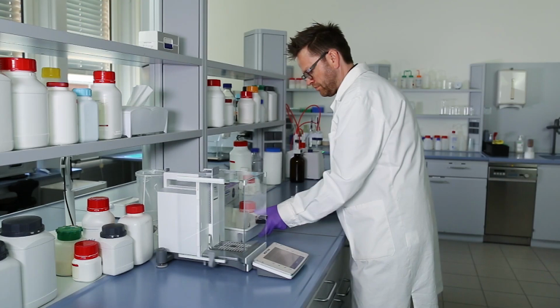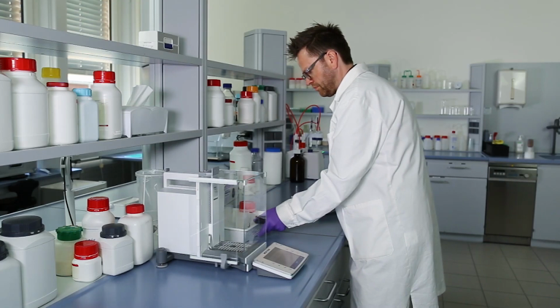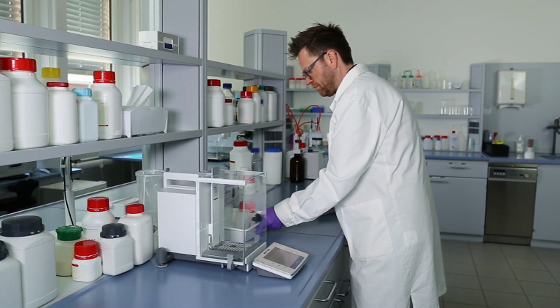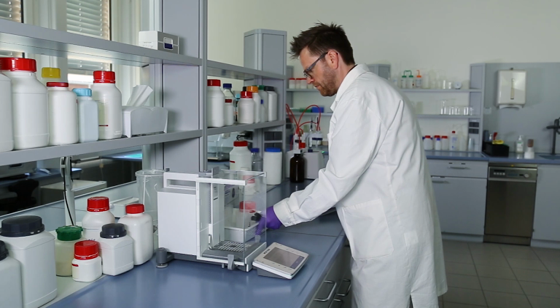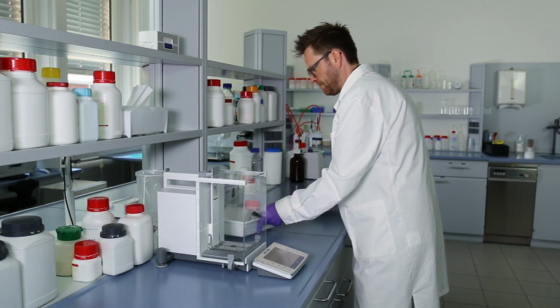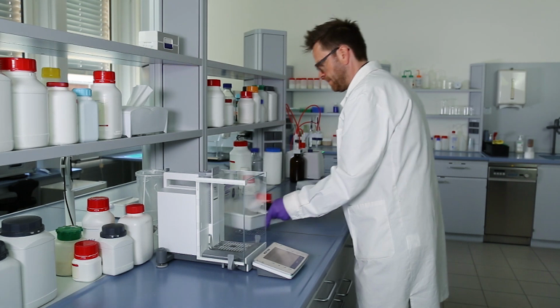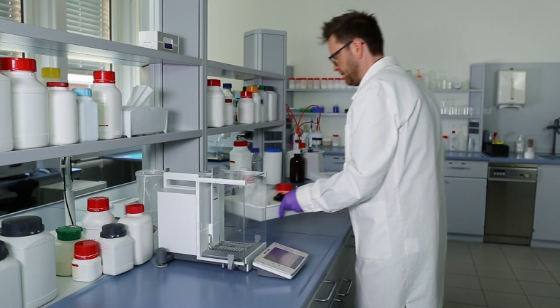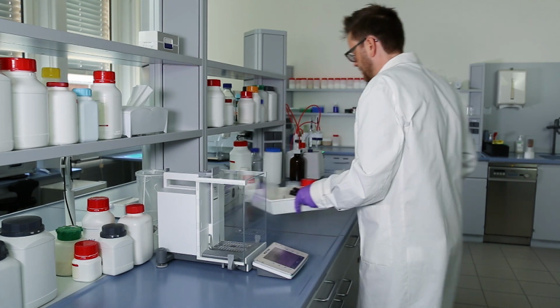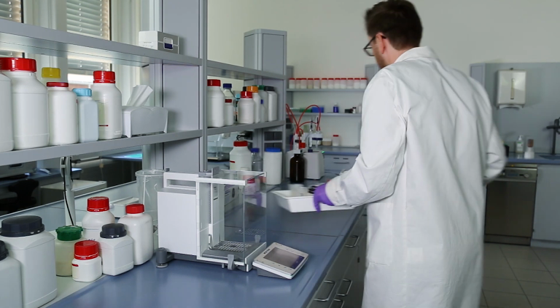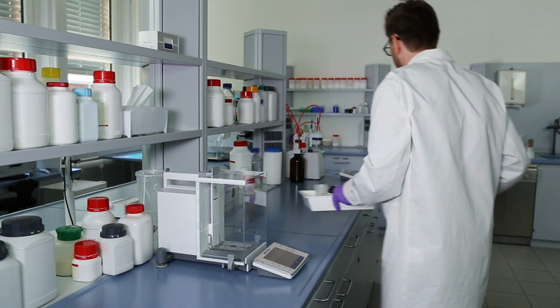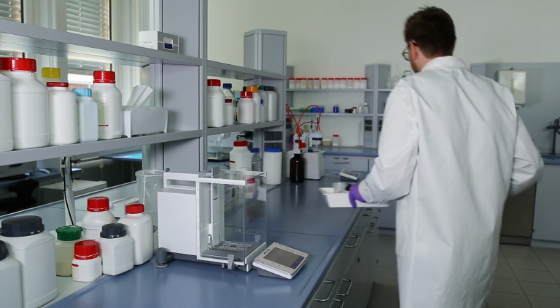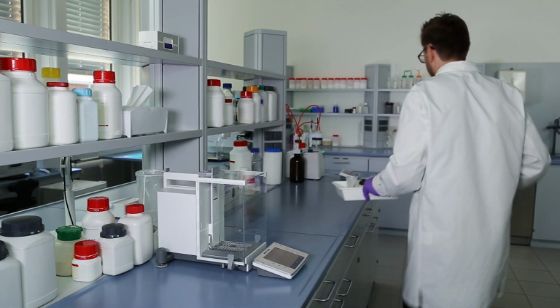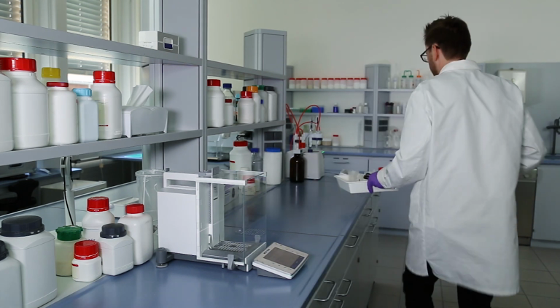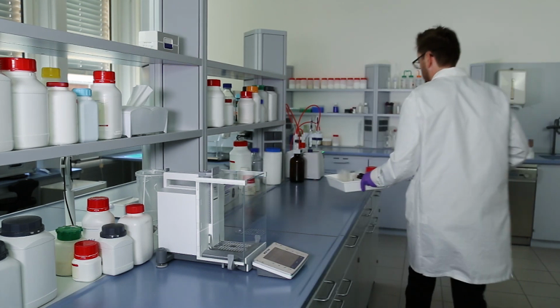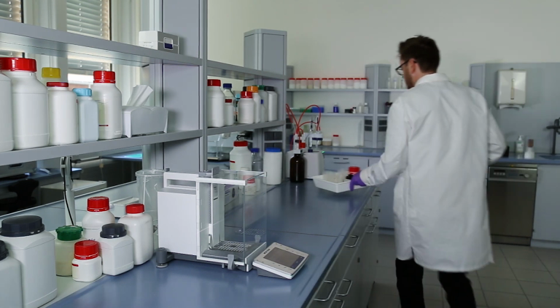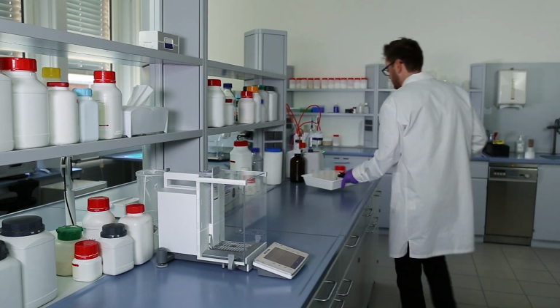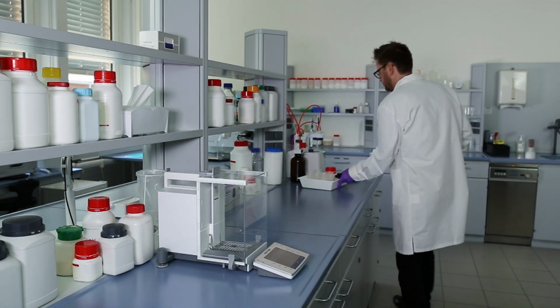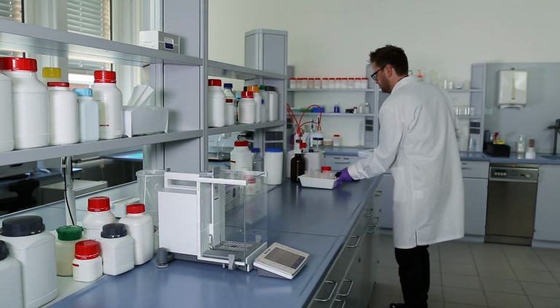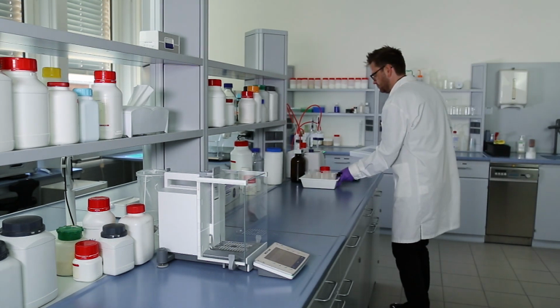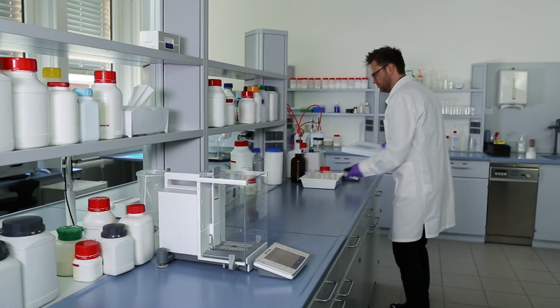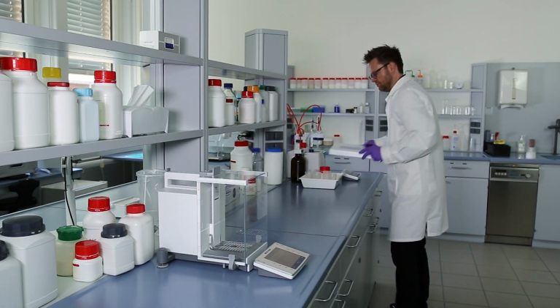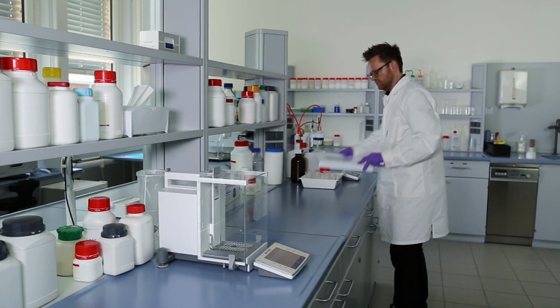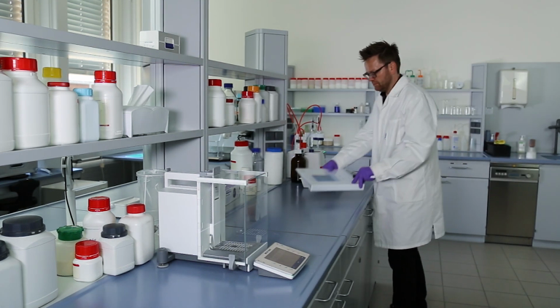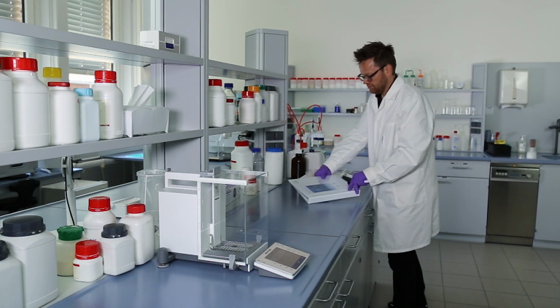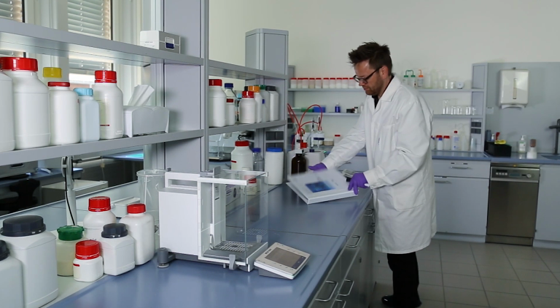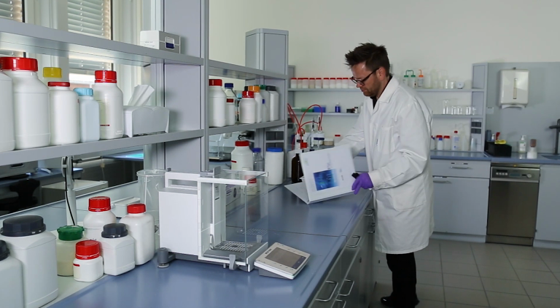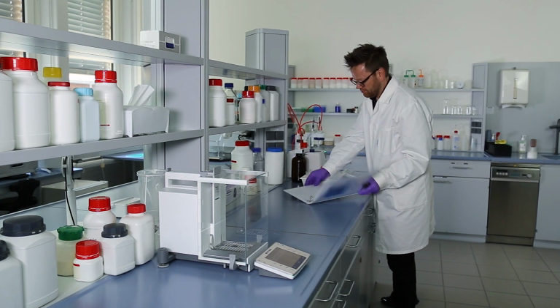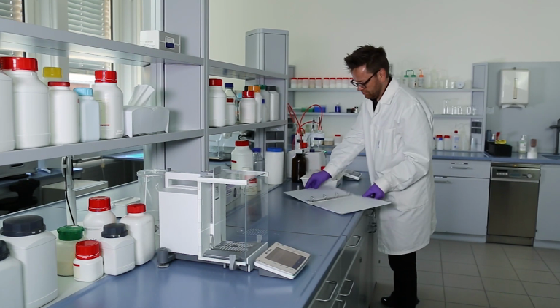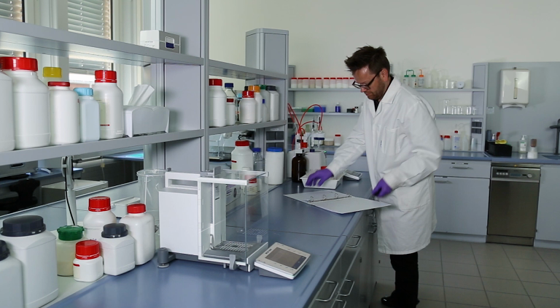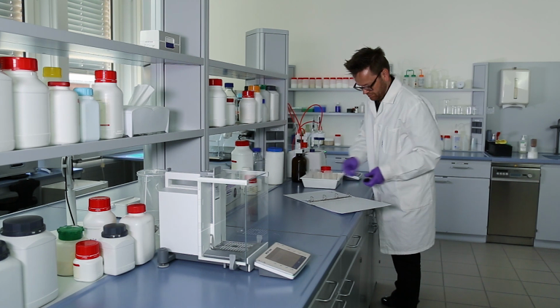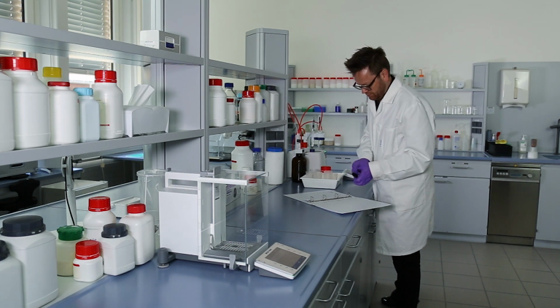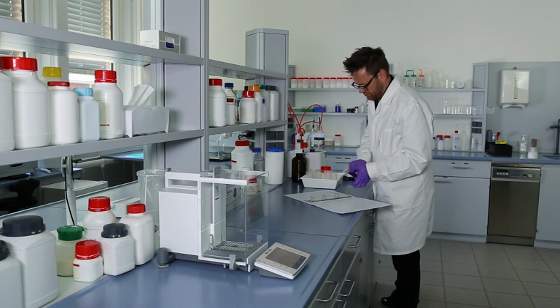Once the five titration beakers are ready, the technician moves to the titrator for the next batching process.